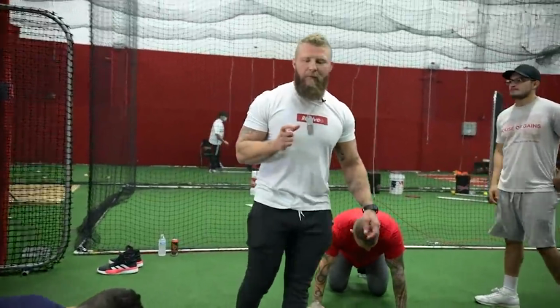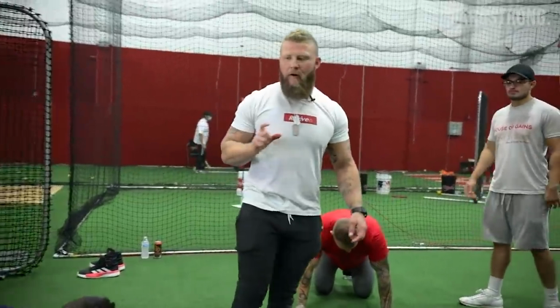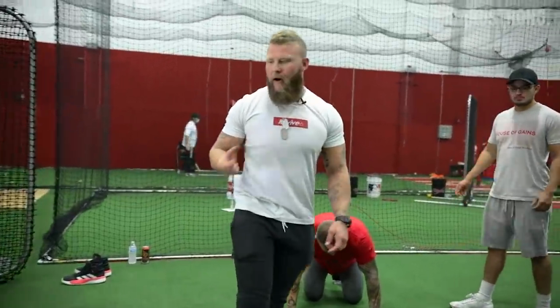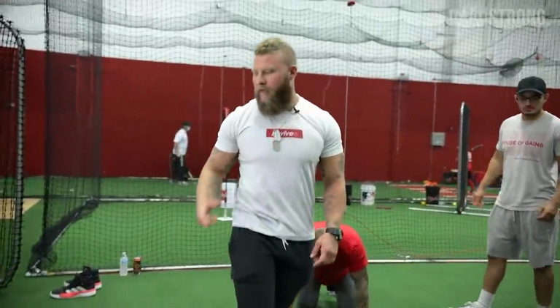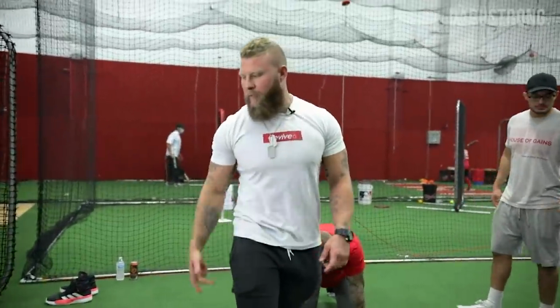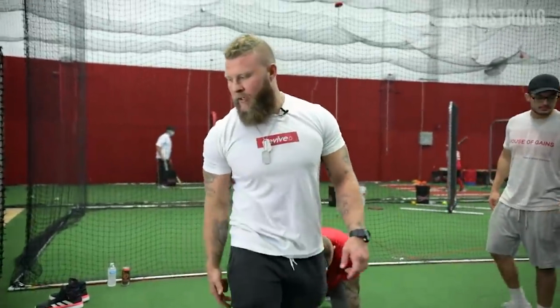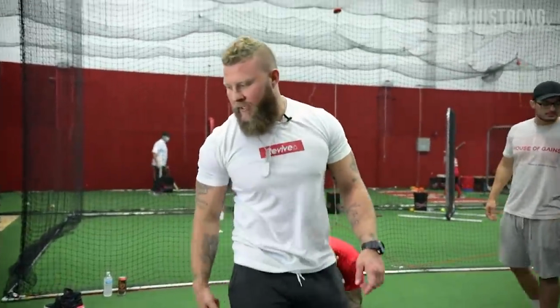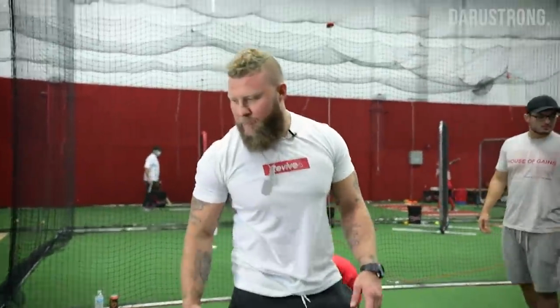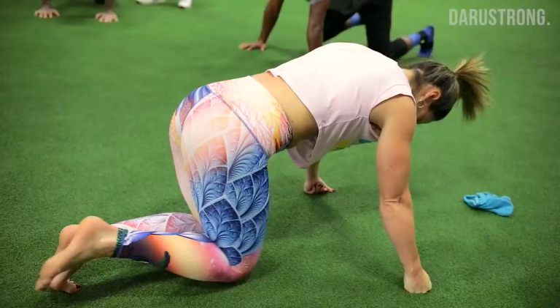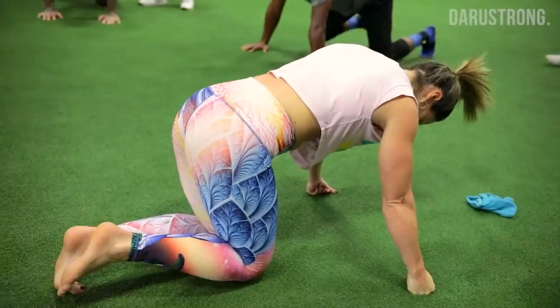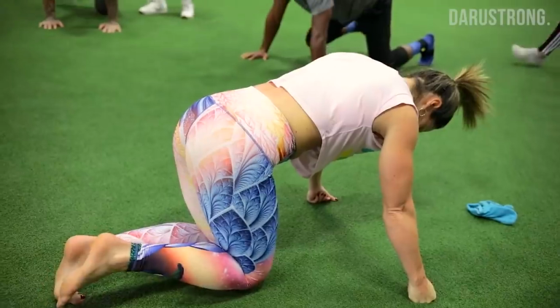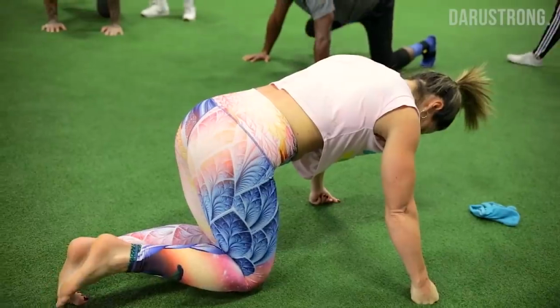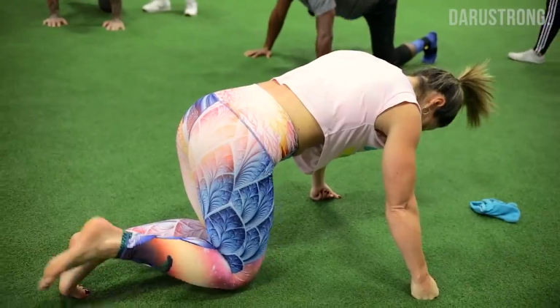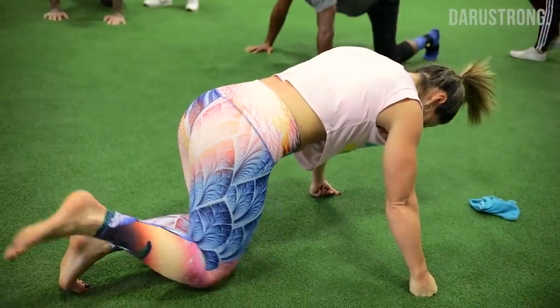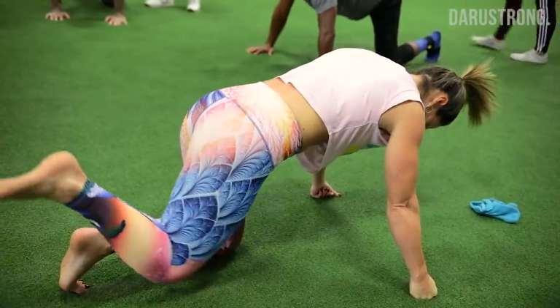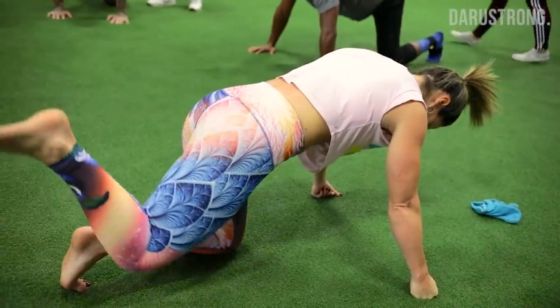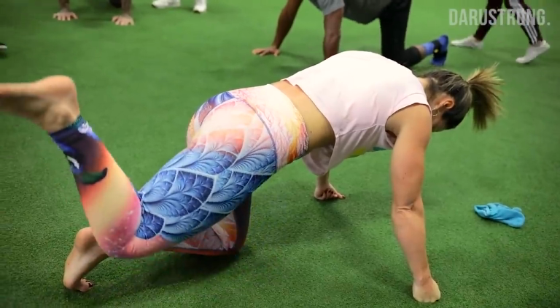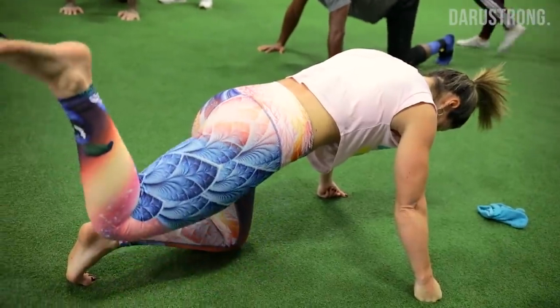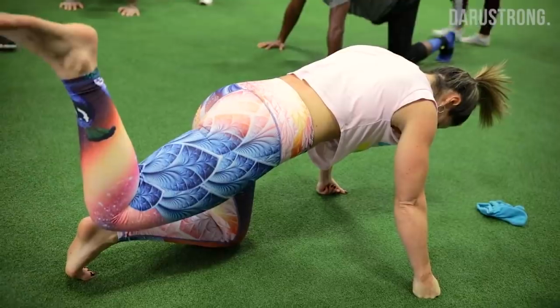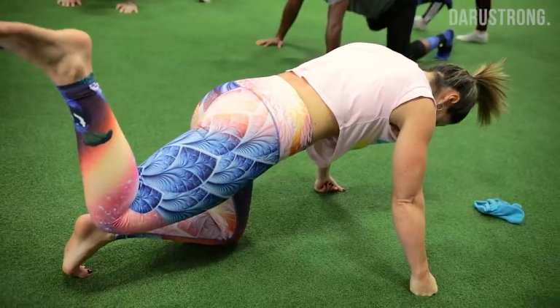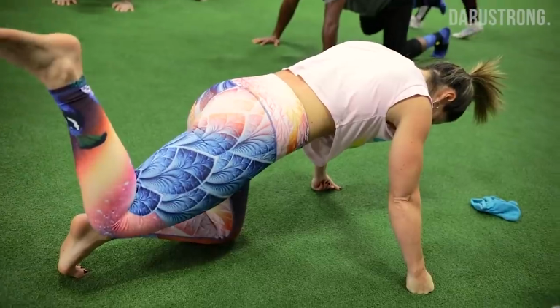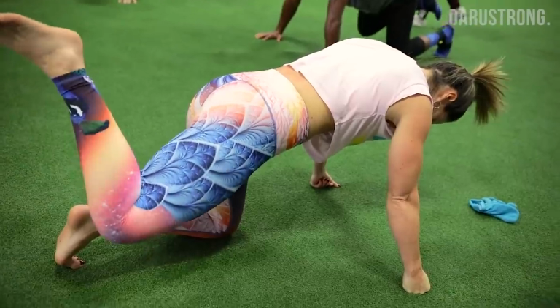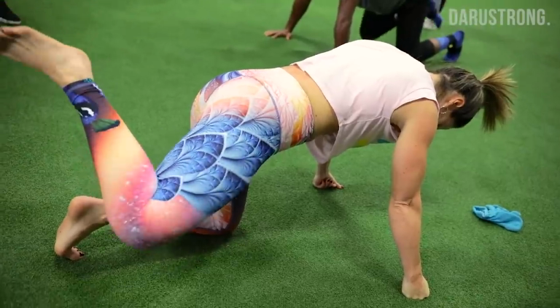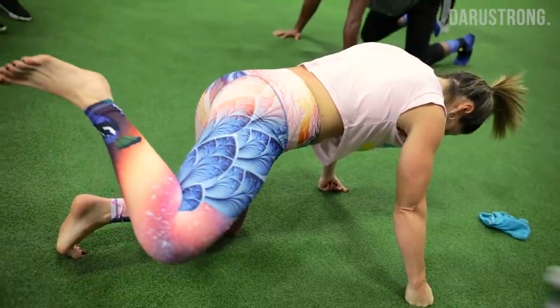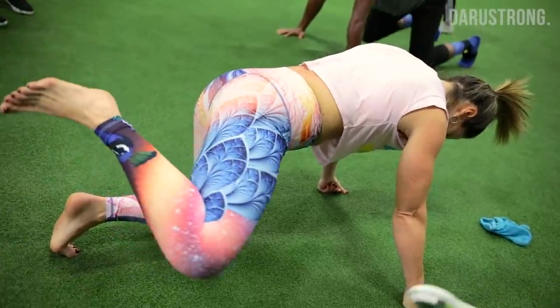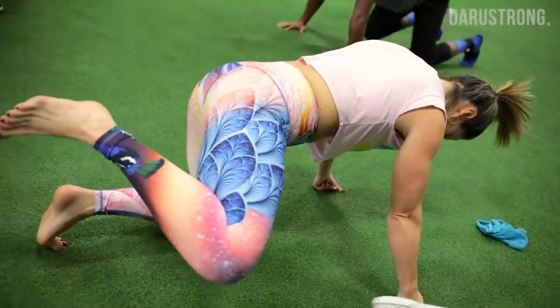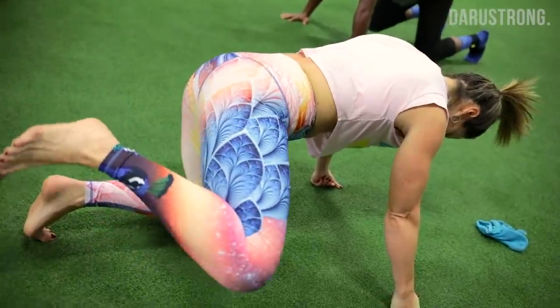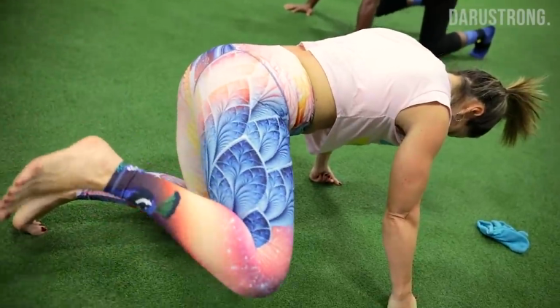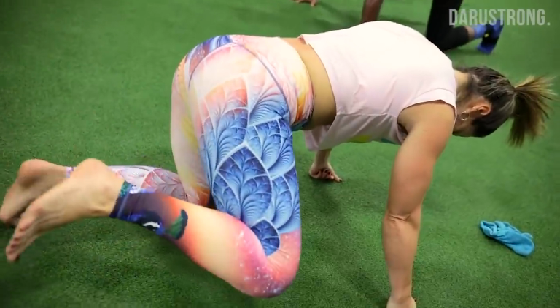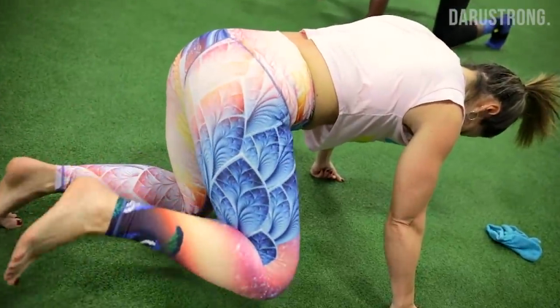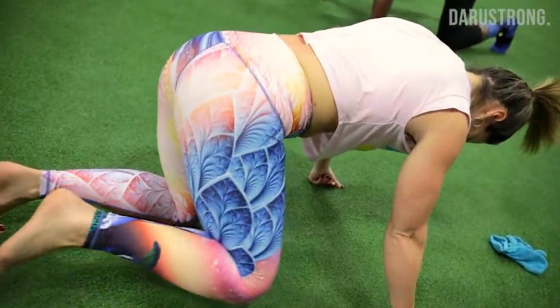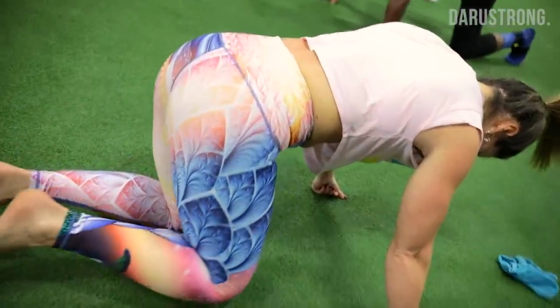Keep your legs locked in. Keep your knees bent. Don't straighten them out. Let's go. Give me three reps — down and back is one.